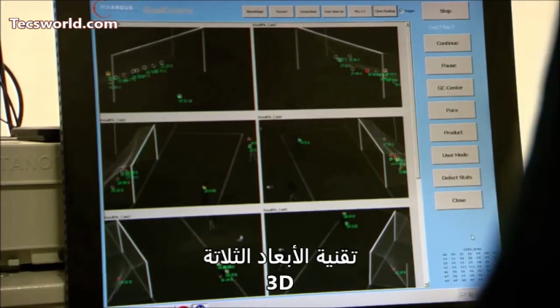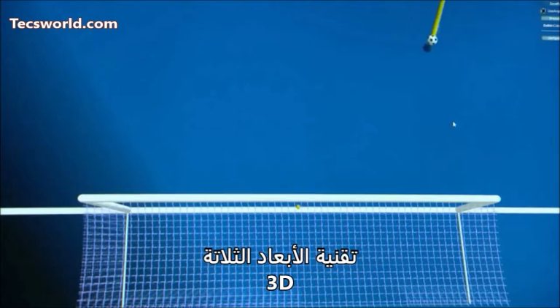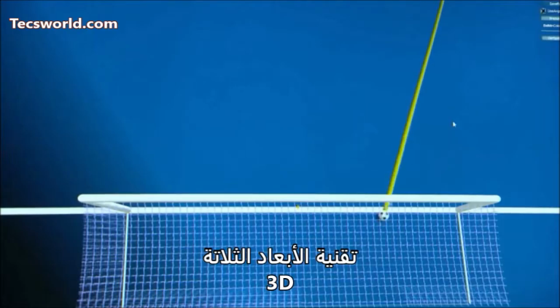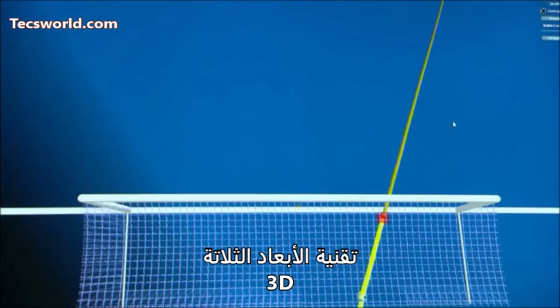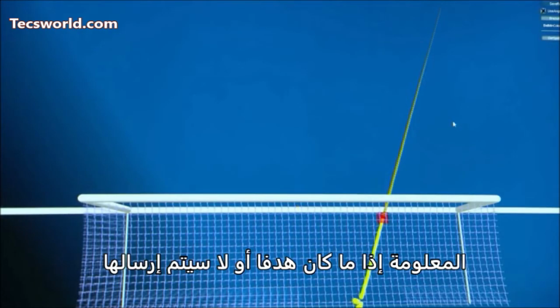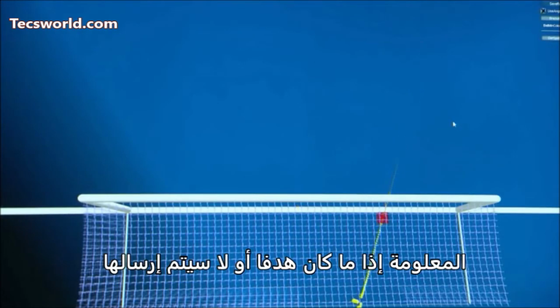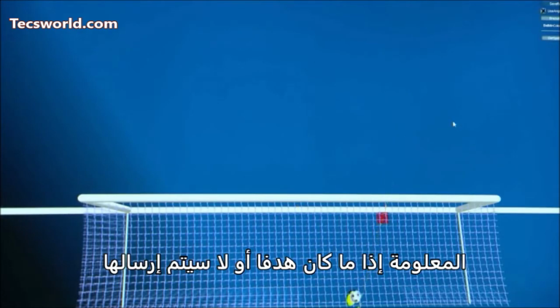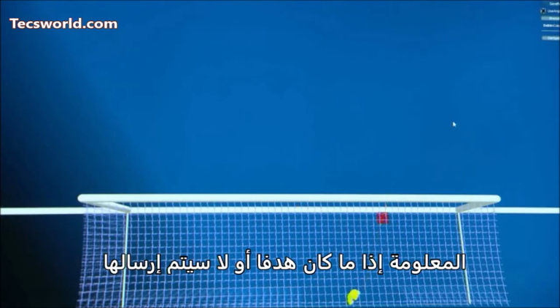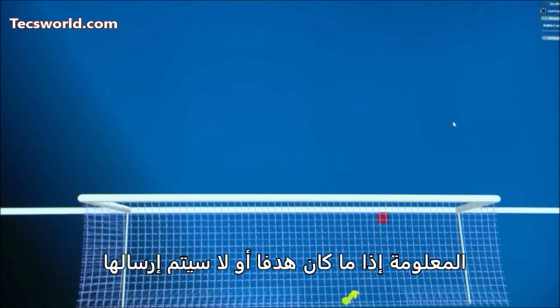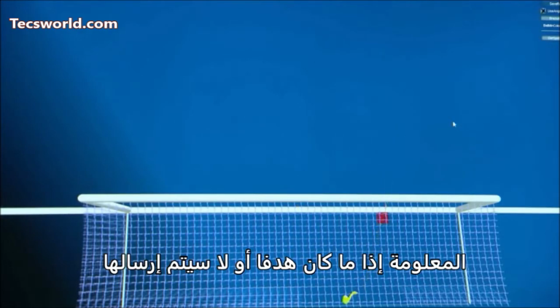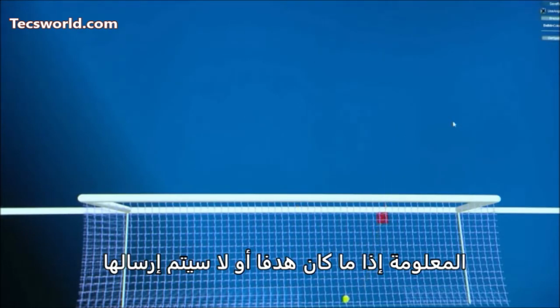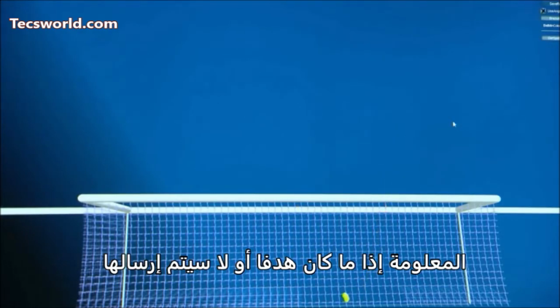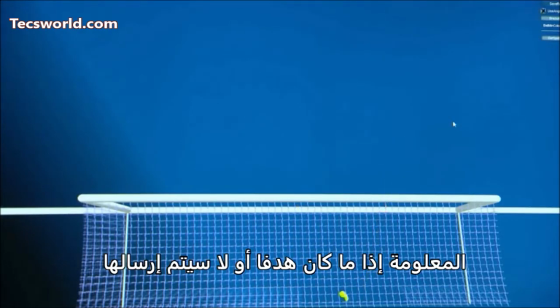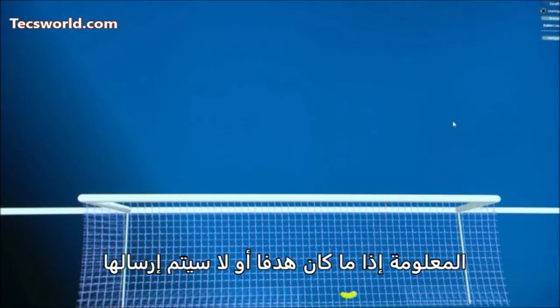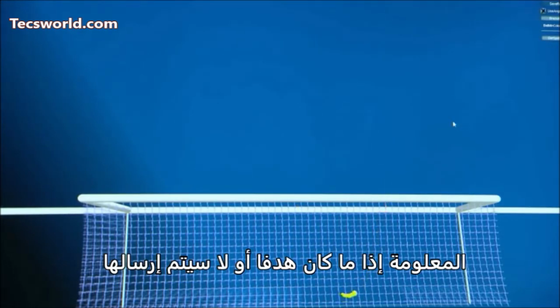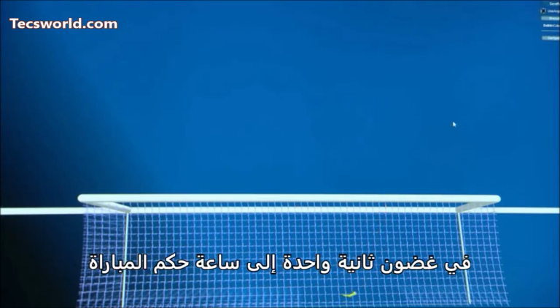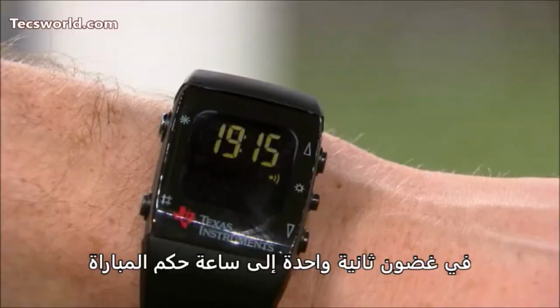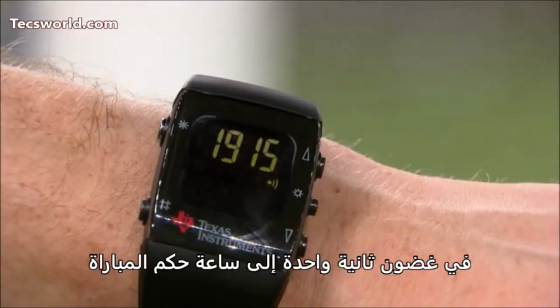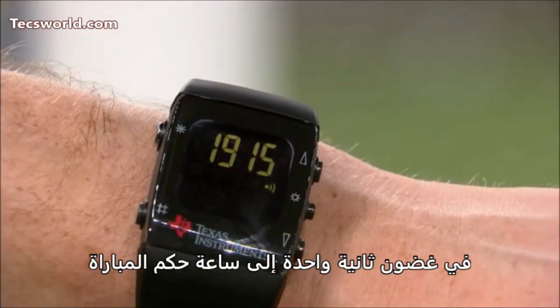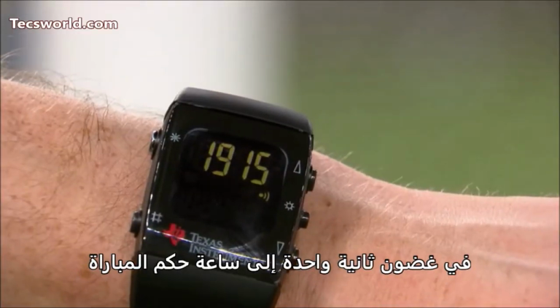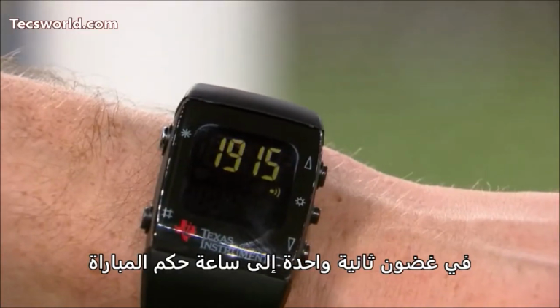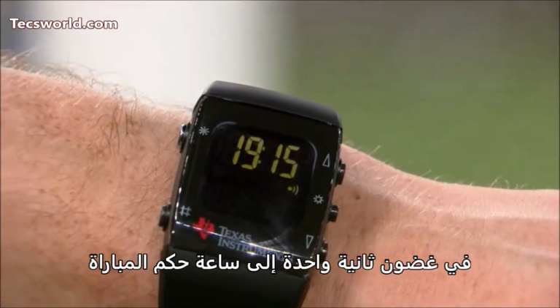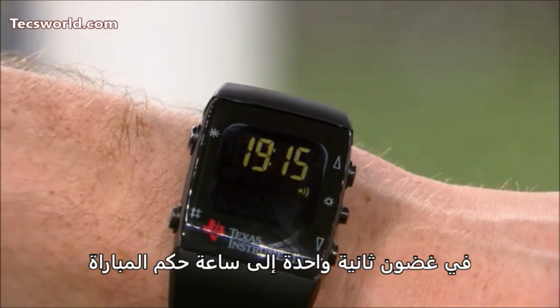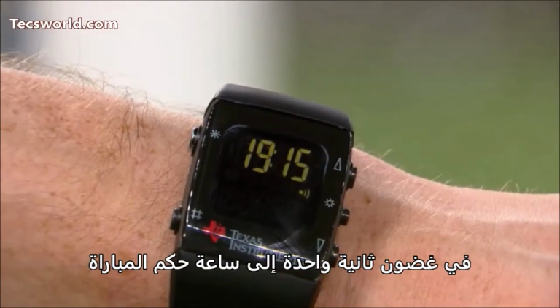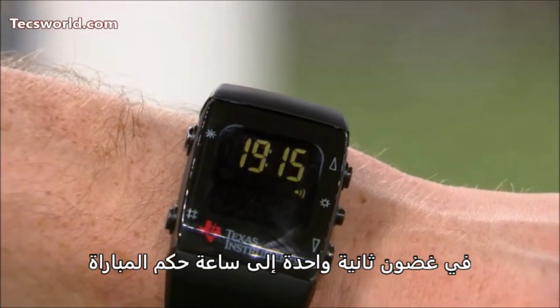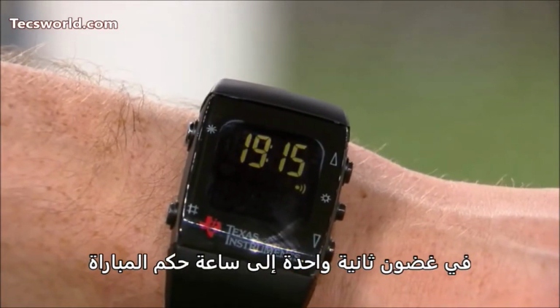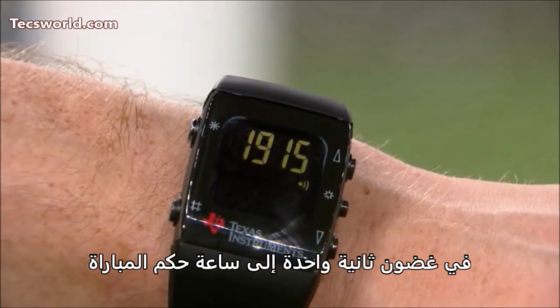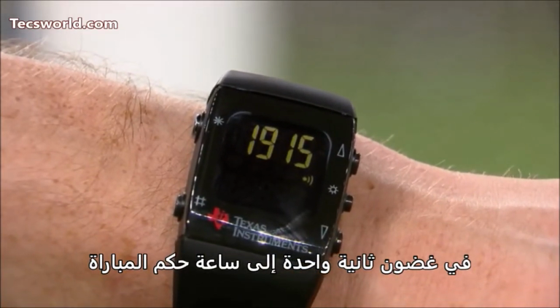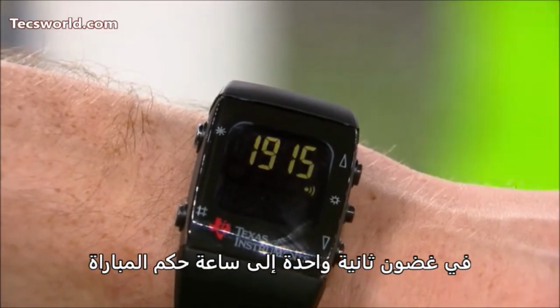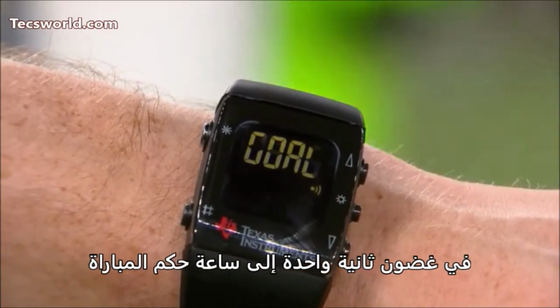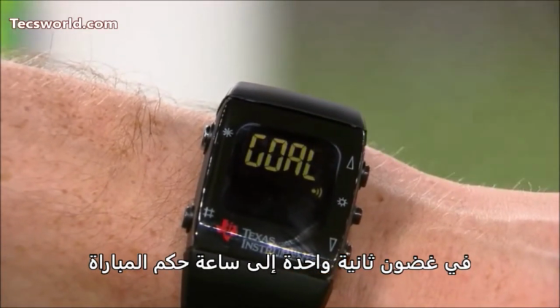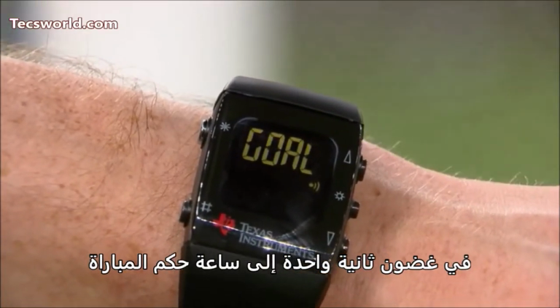The indication of whether a goal has been scored is immediately confirmed within one second to a watch worn by each of the match officials.